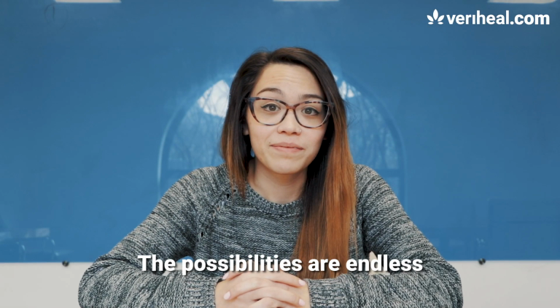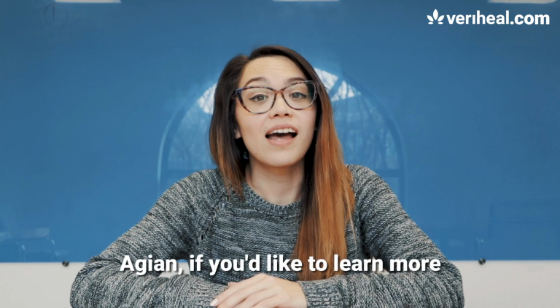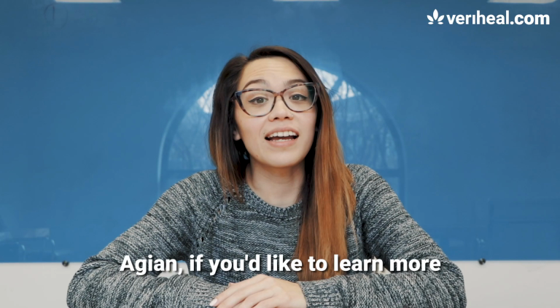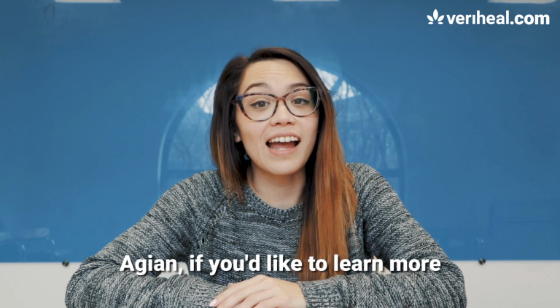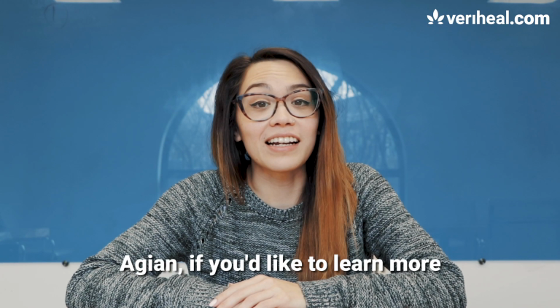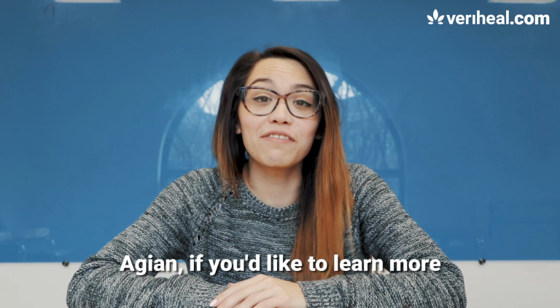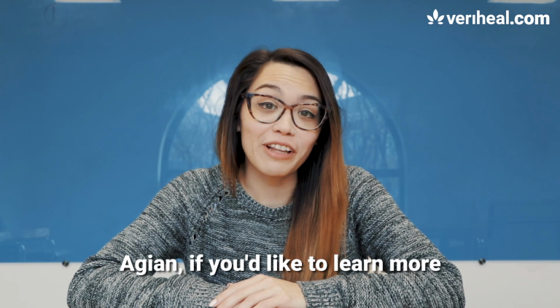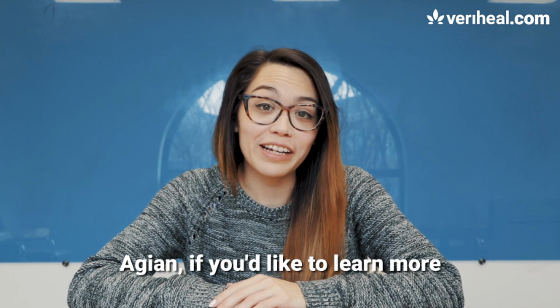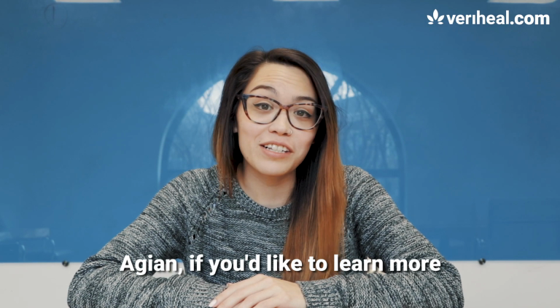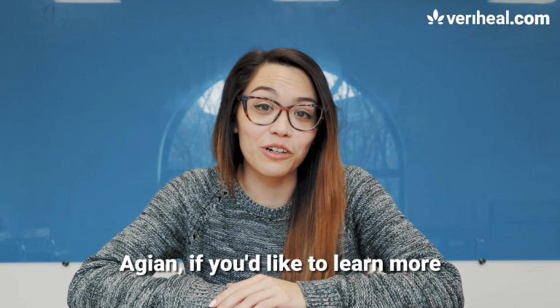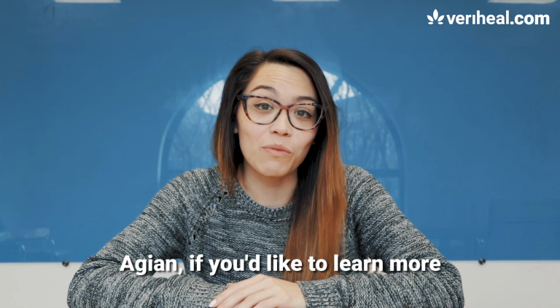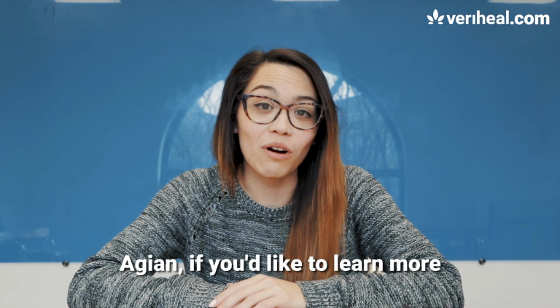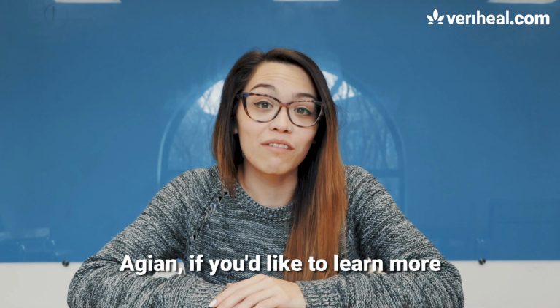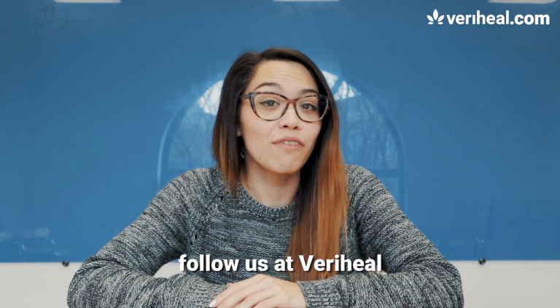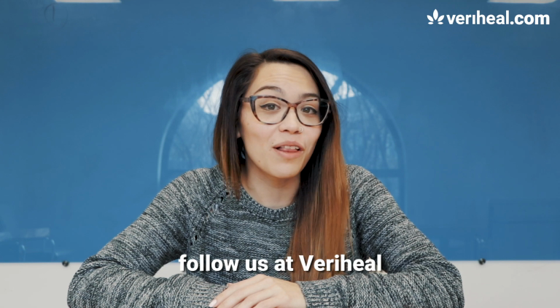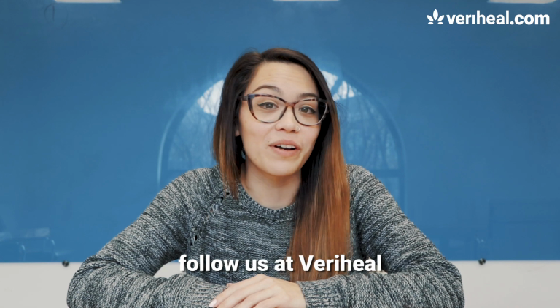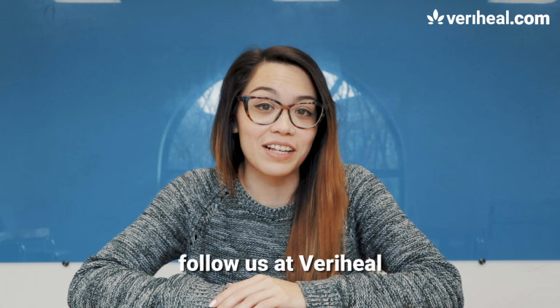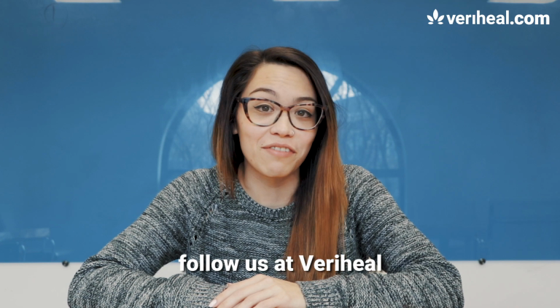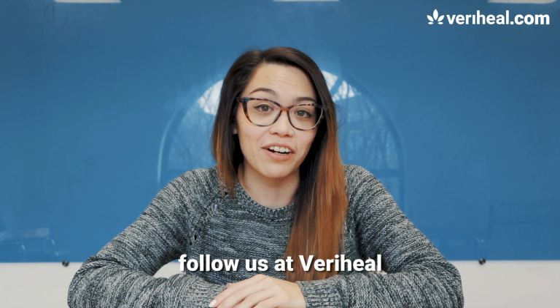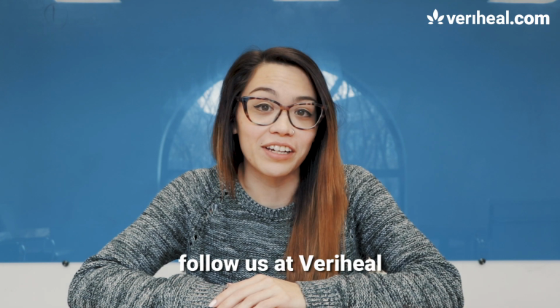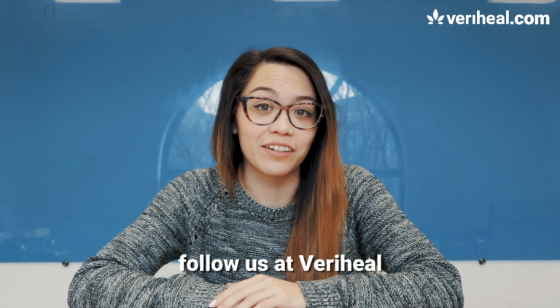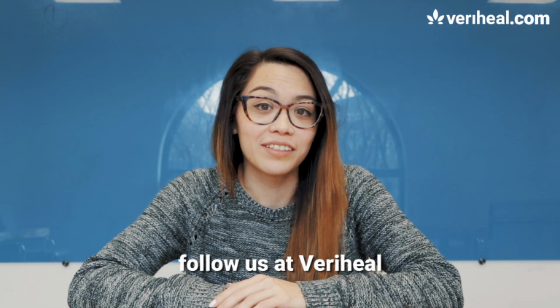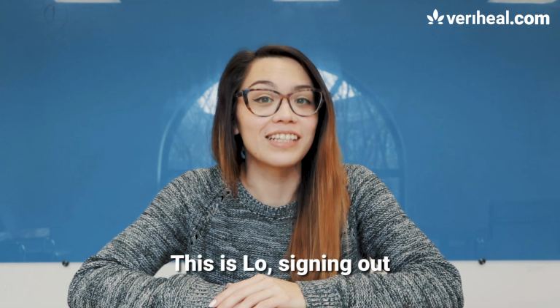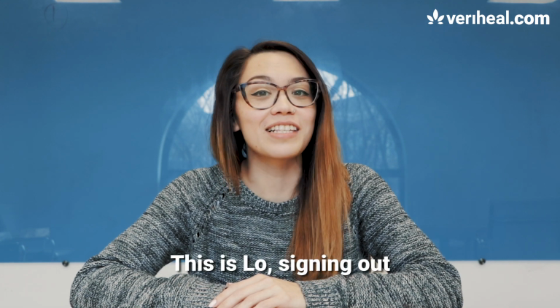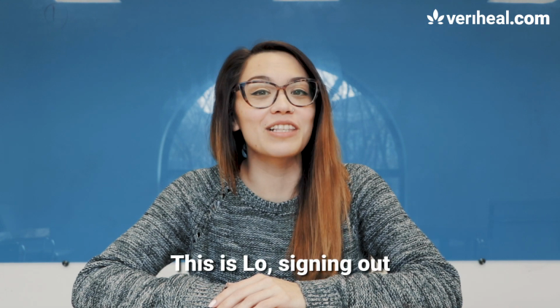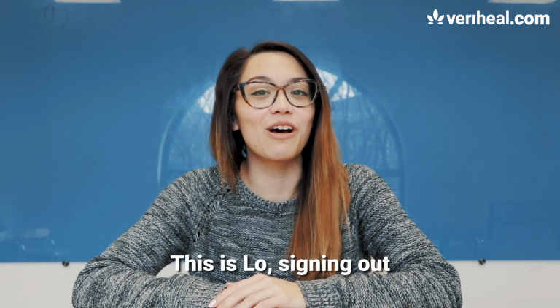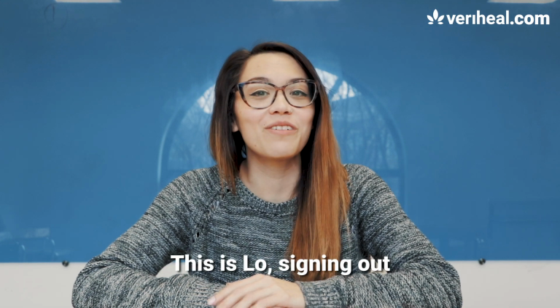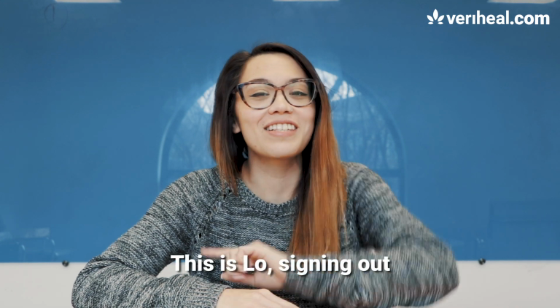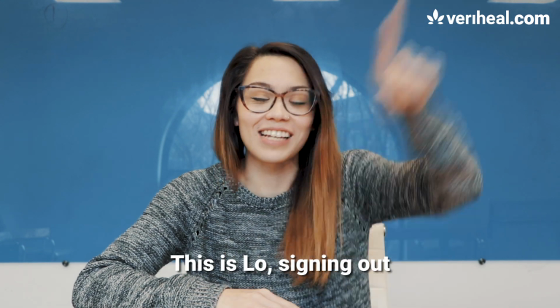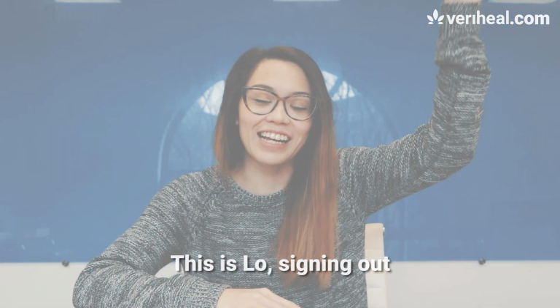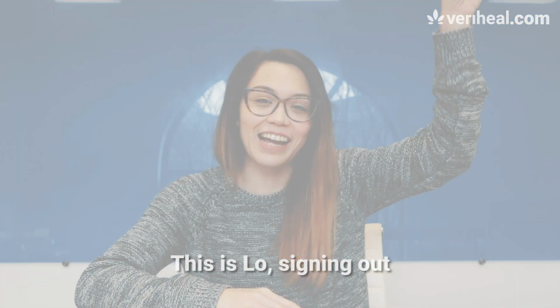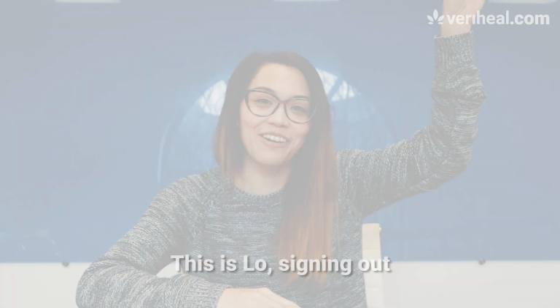If you'd like to learn more, follow us at VeryHeal. This is Lo, signing out.